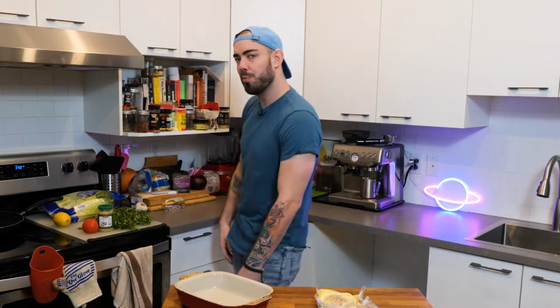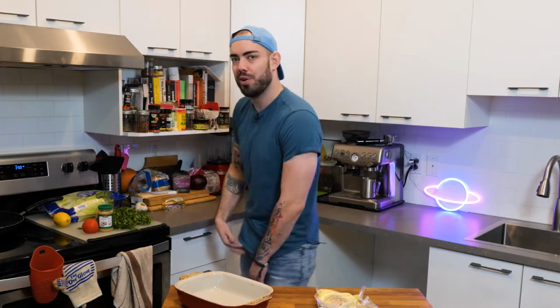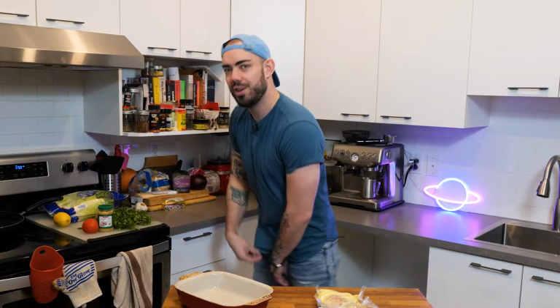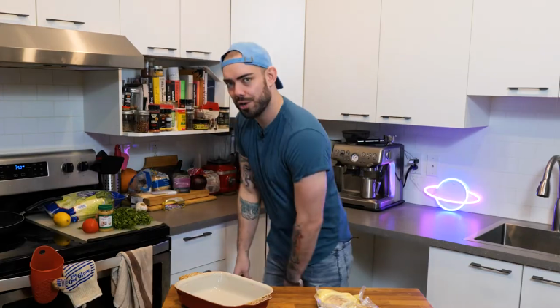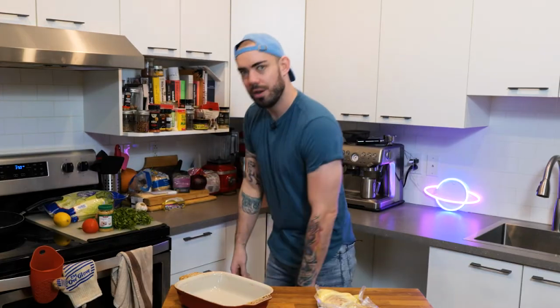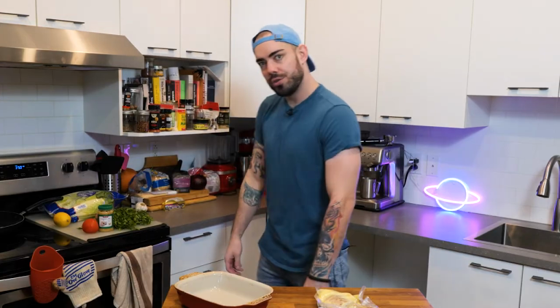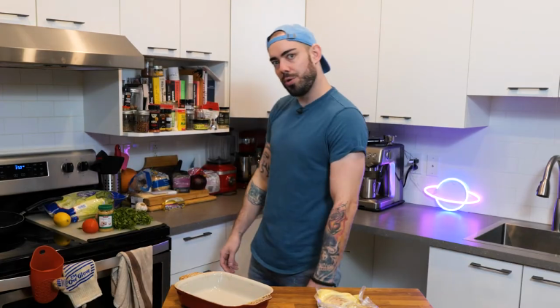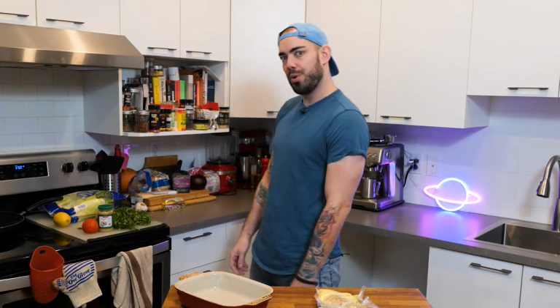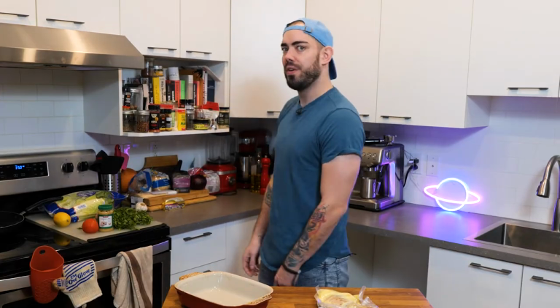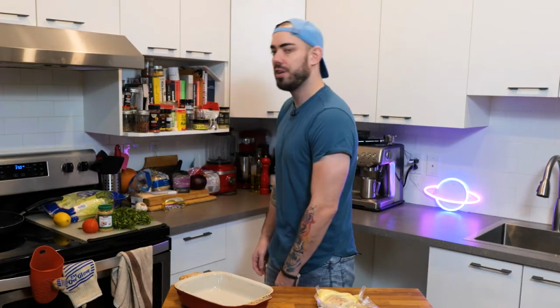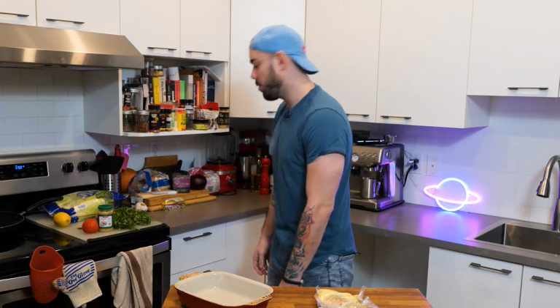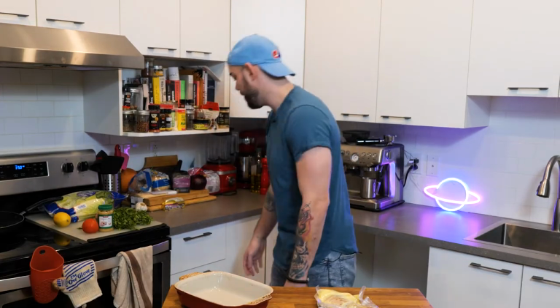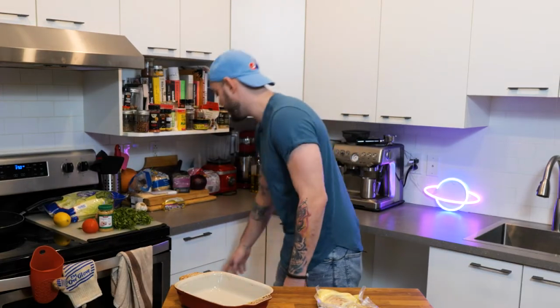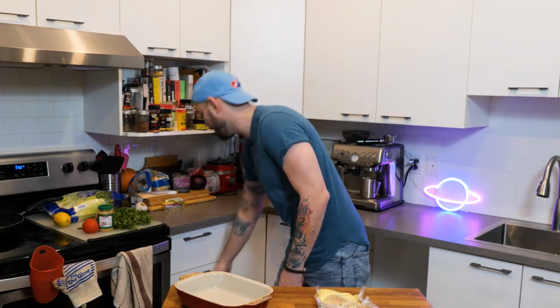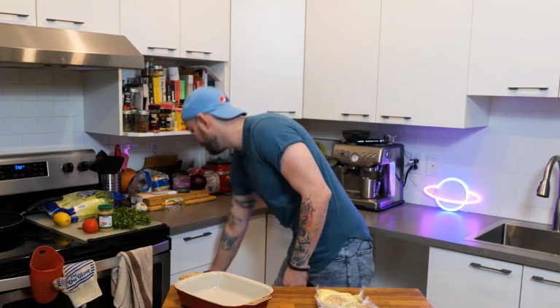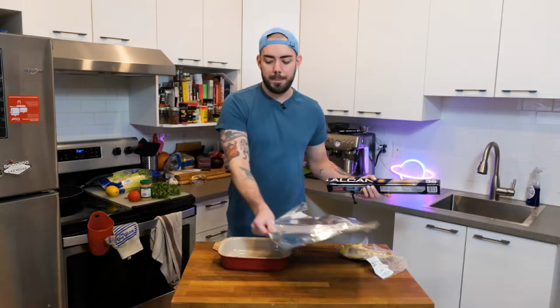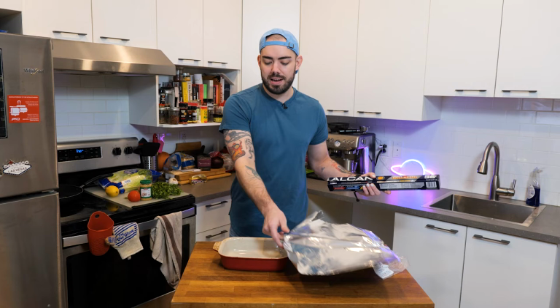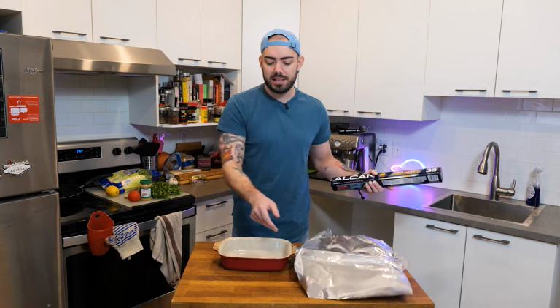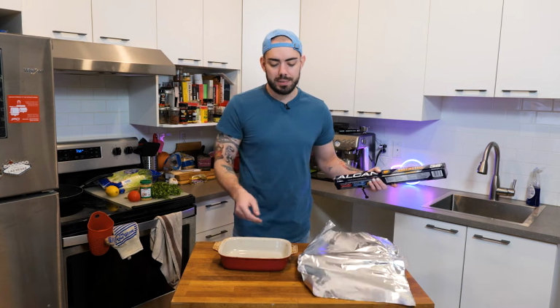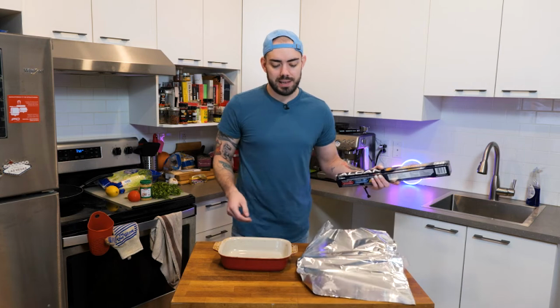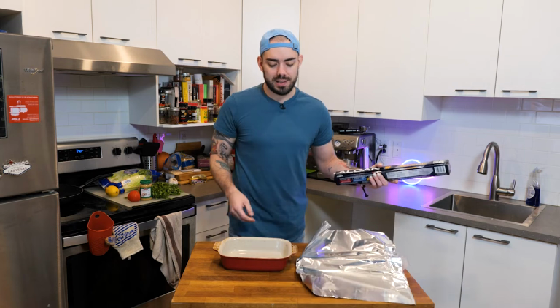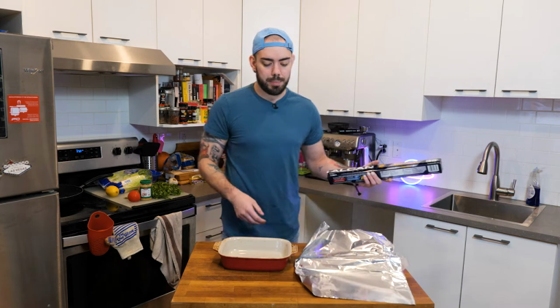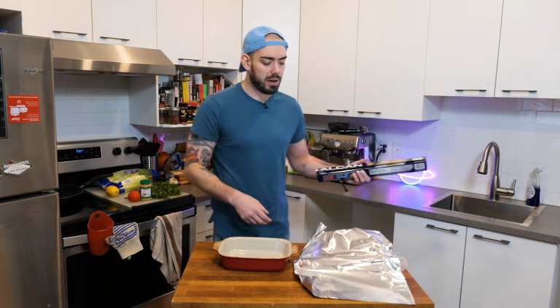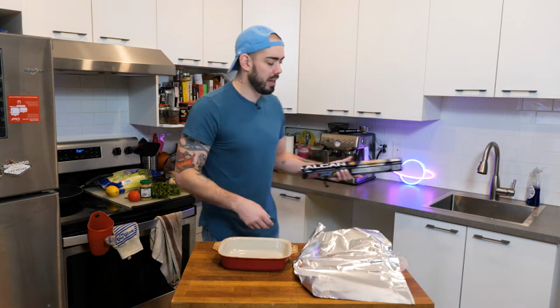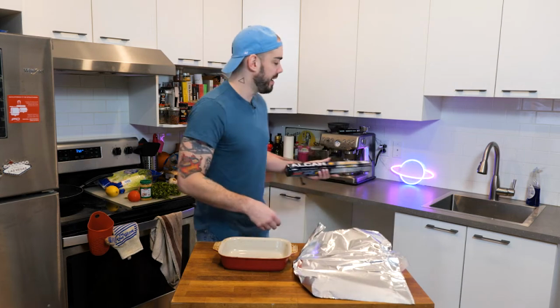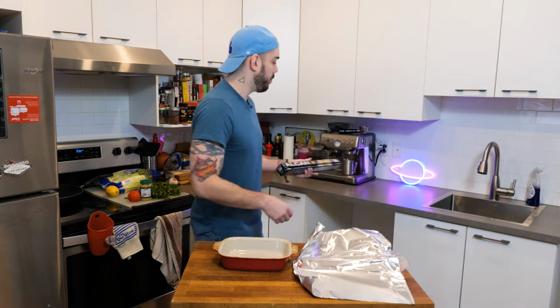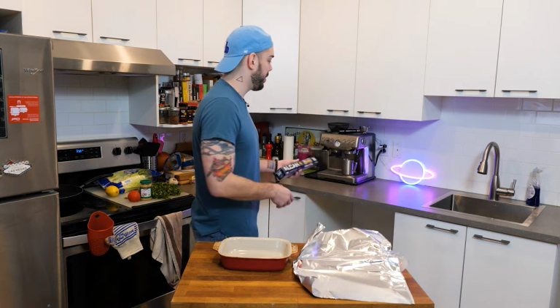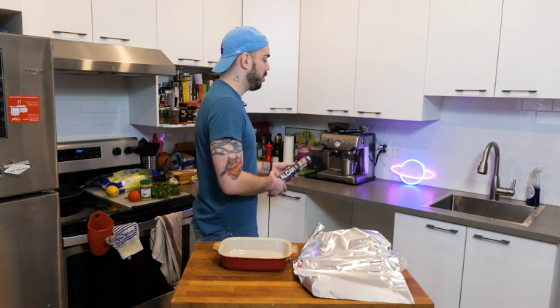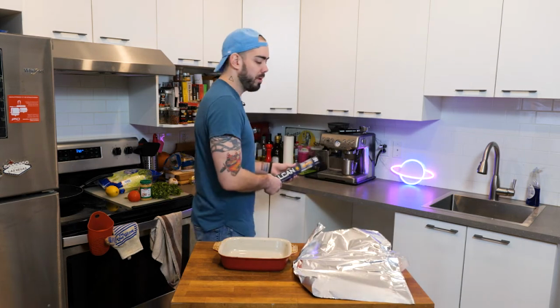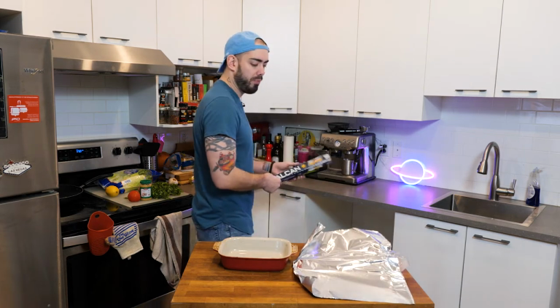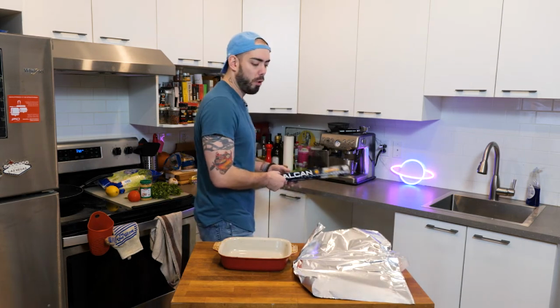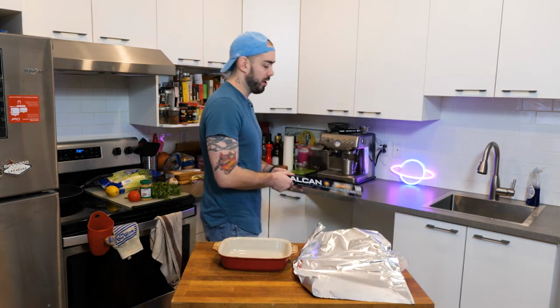Set your oven to 350 degrees. Because I'm lazy, I'm going to line it with aluminum foil.